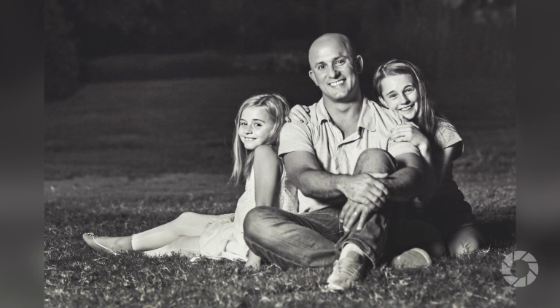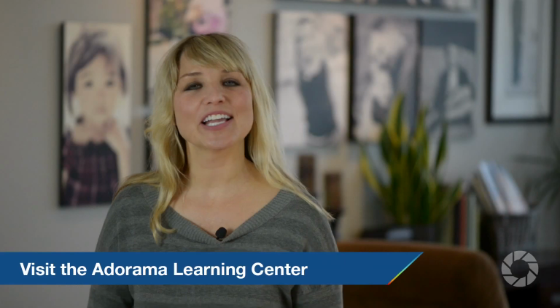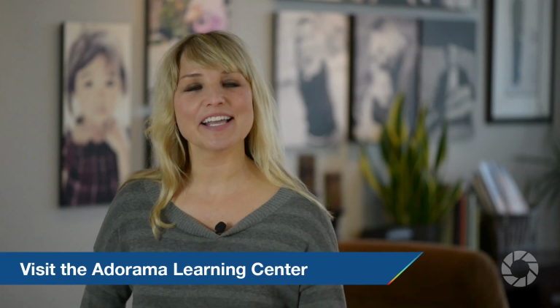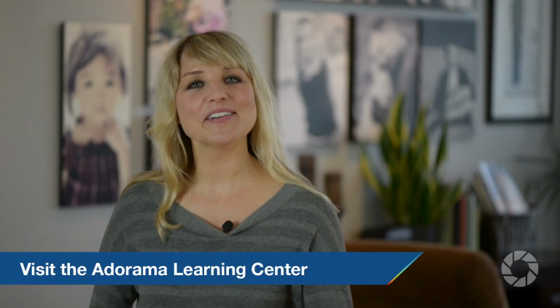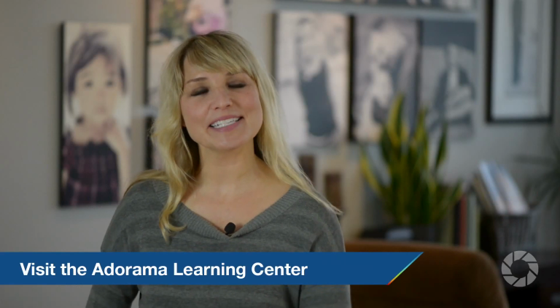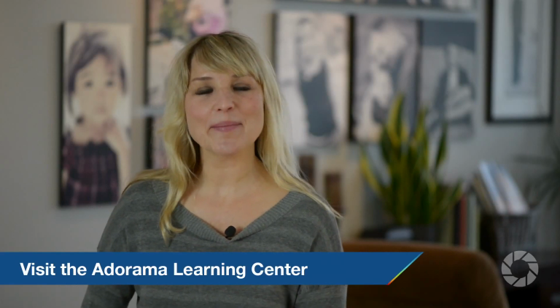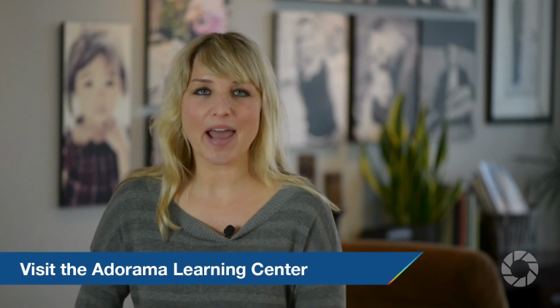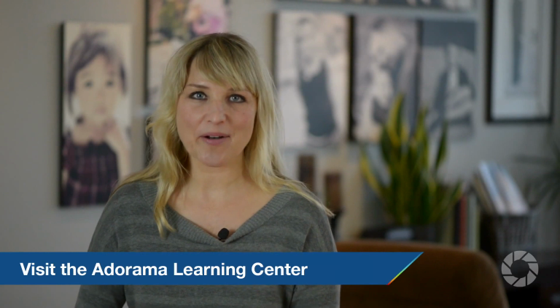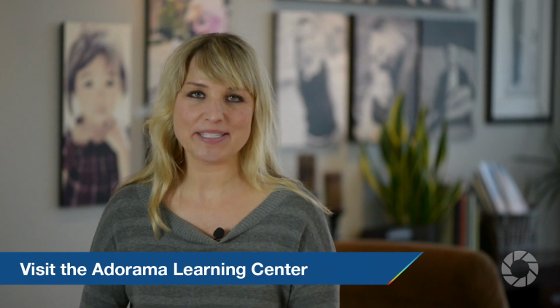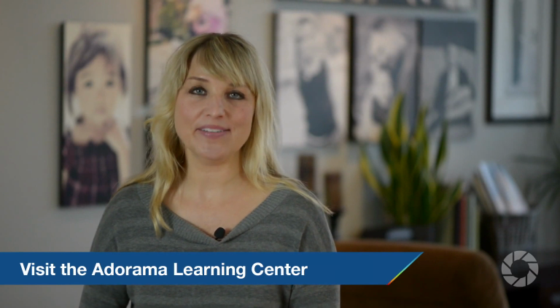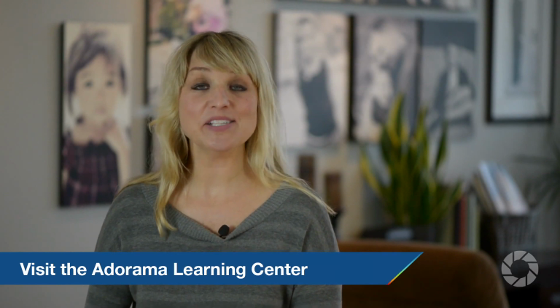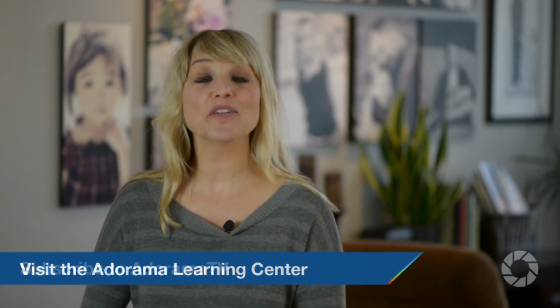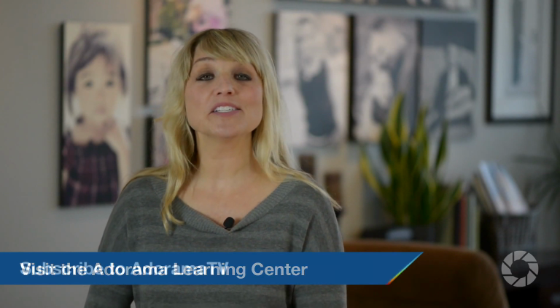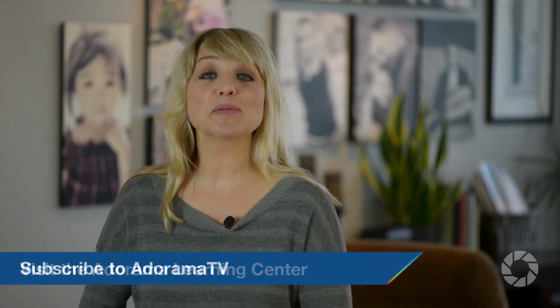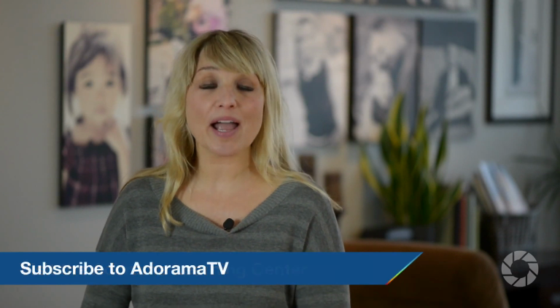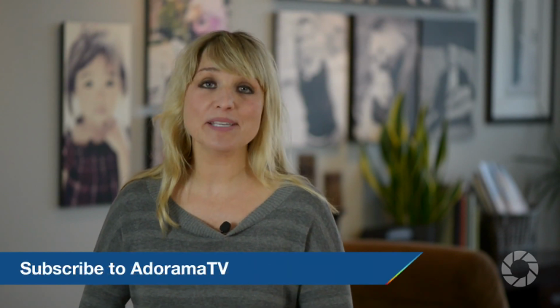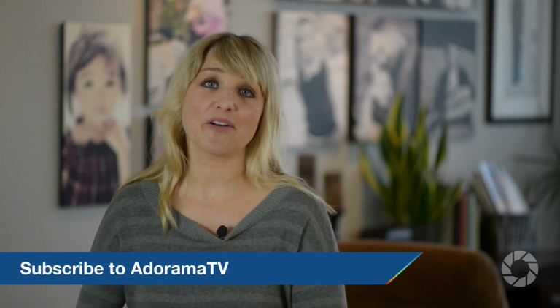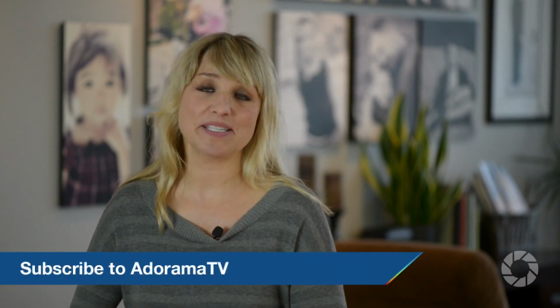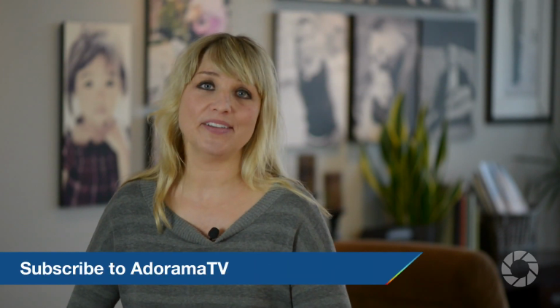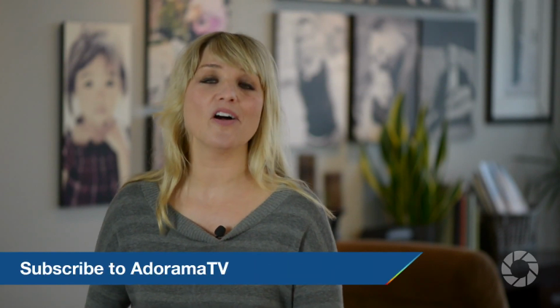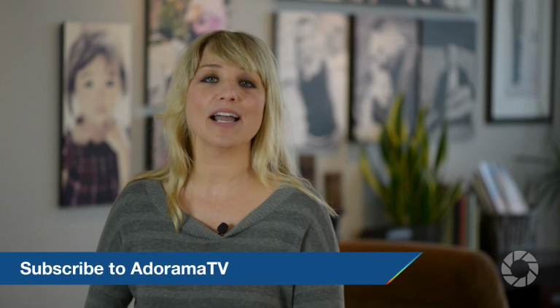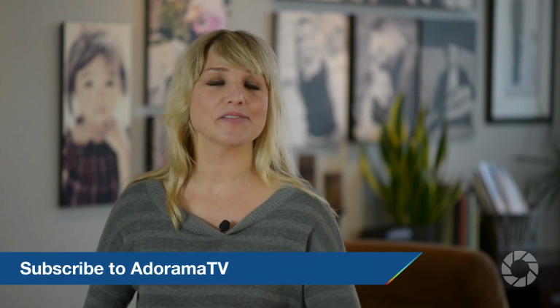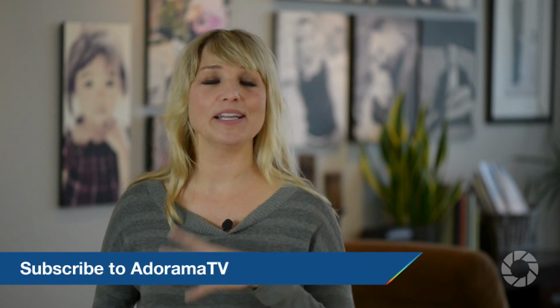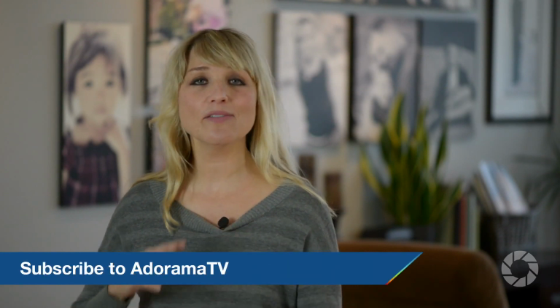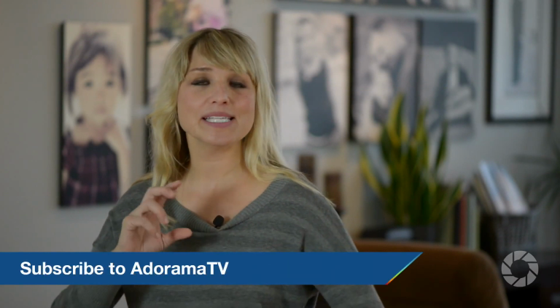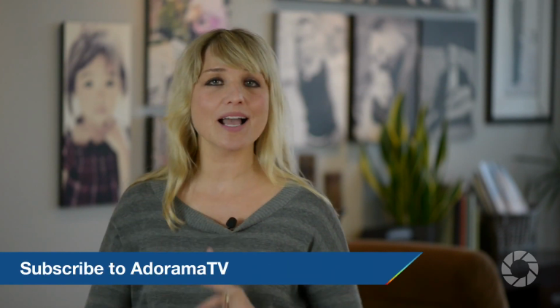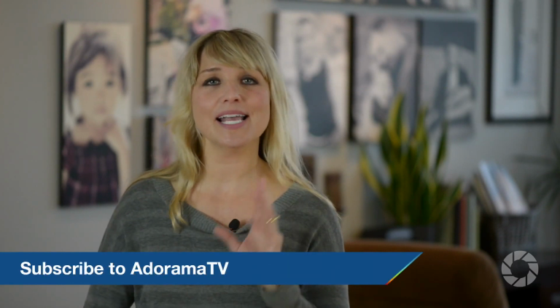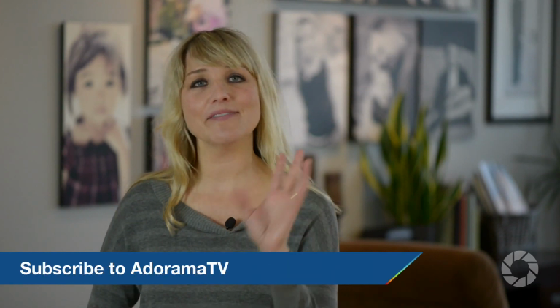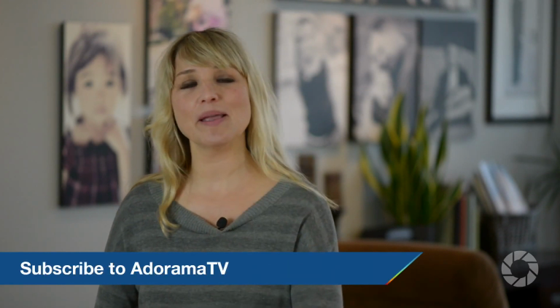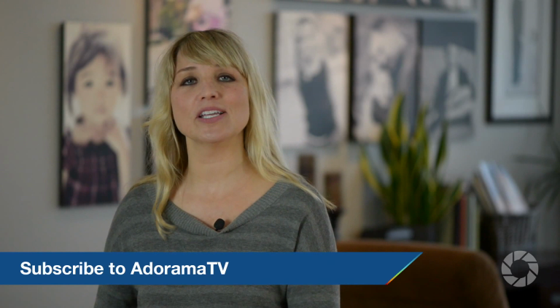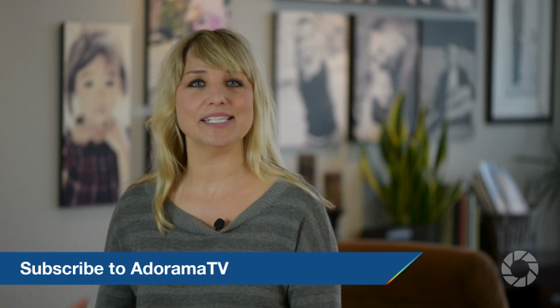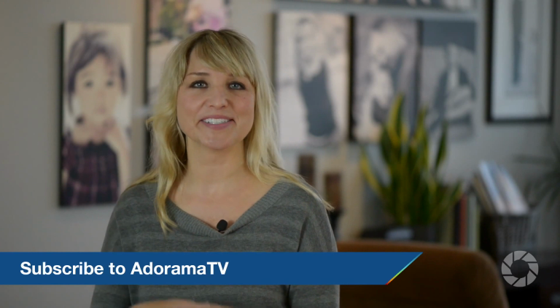Check us out here next time on AdoramaTV, and don't forget to subscribe to AdoramaTV for all kinds of great giveaways, content, information, and deals.